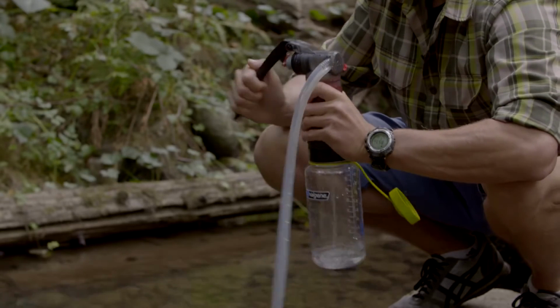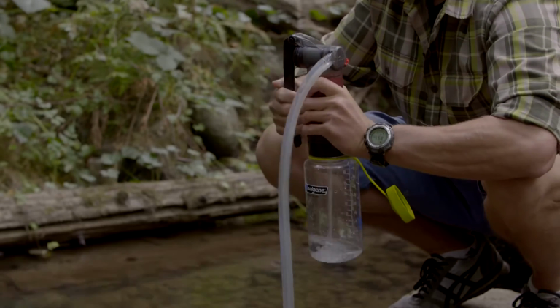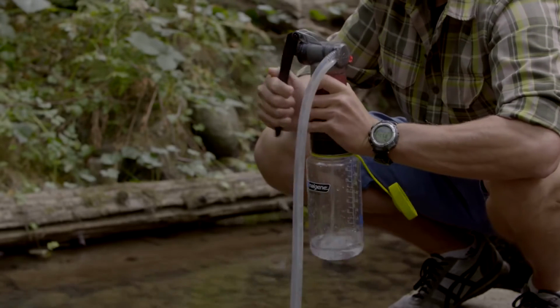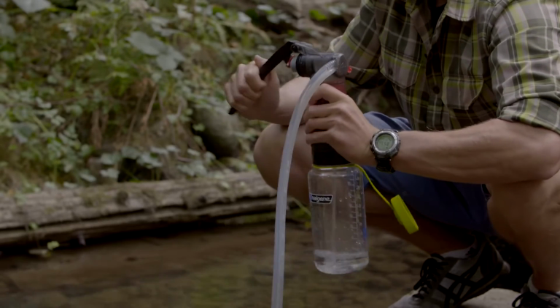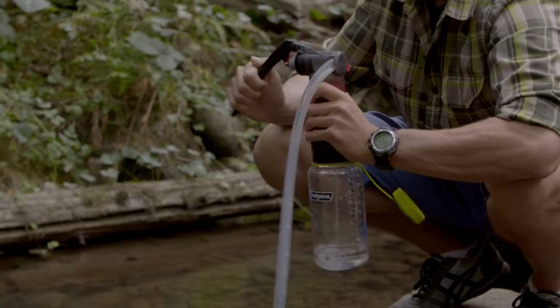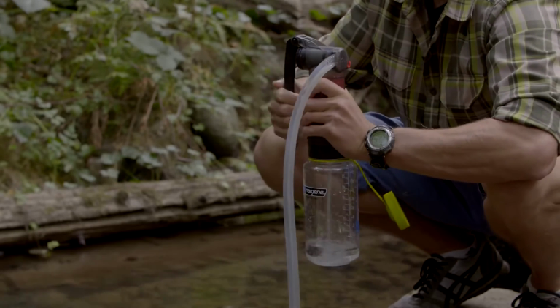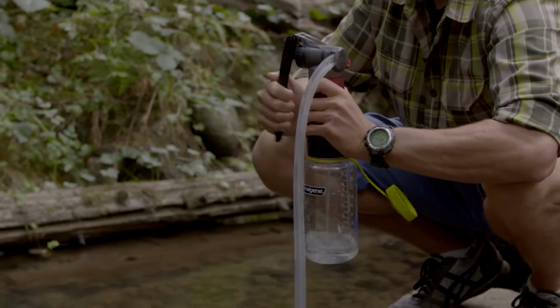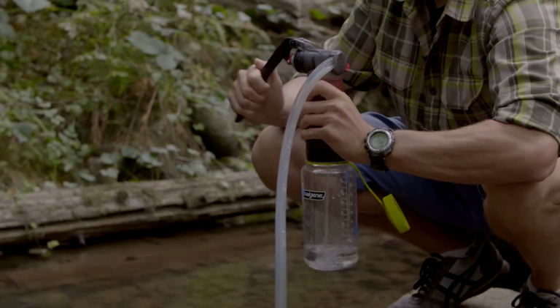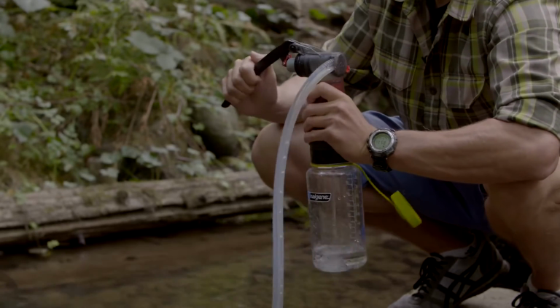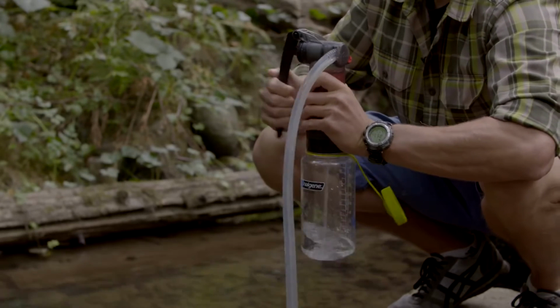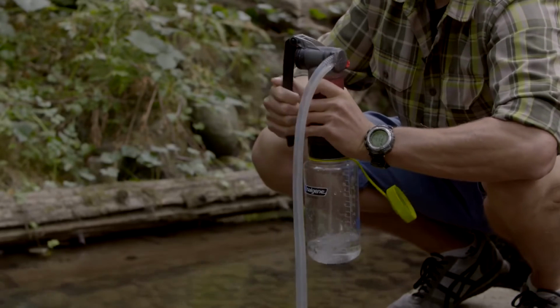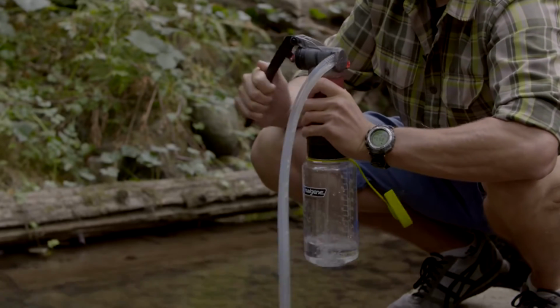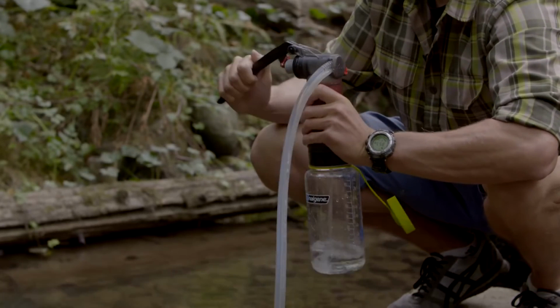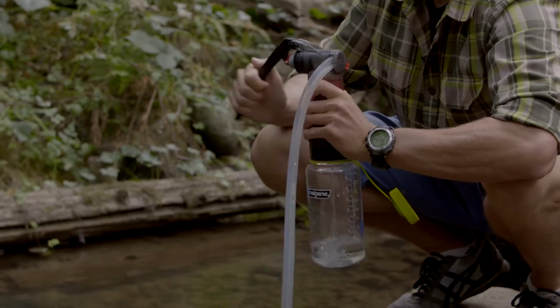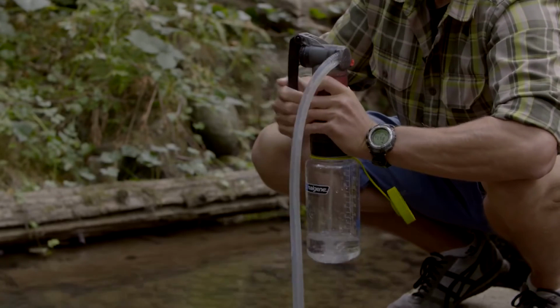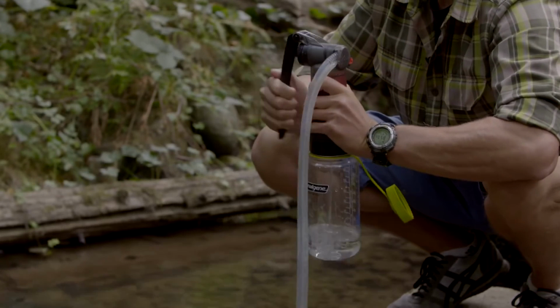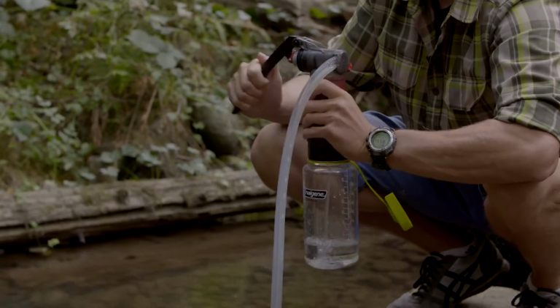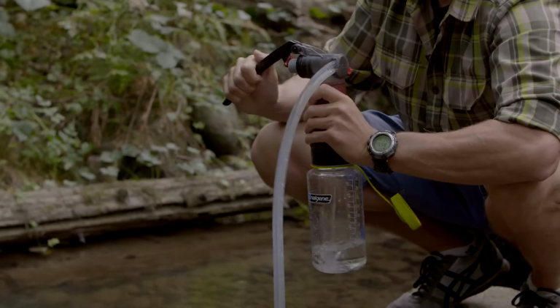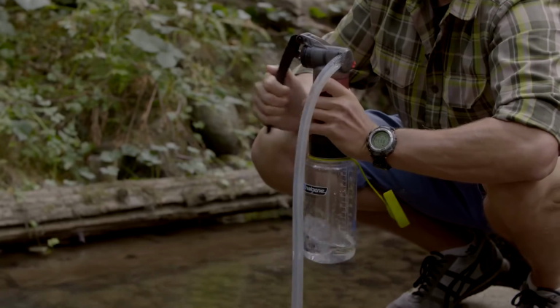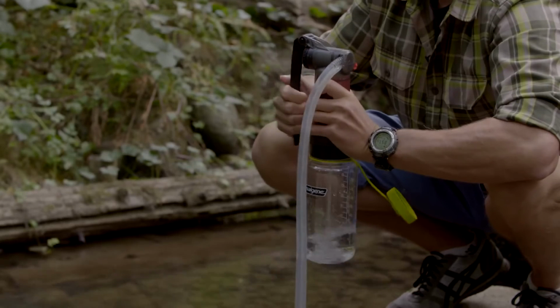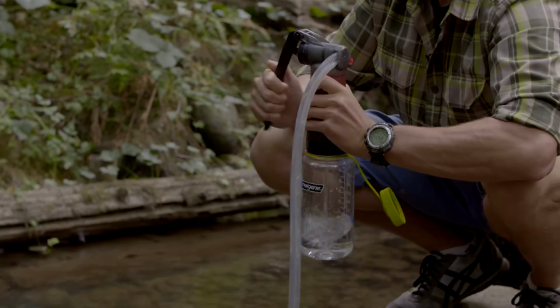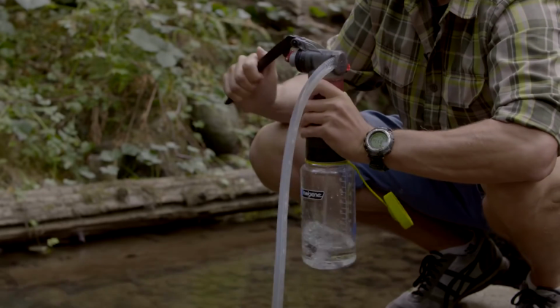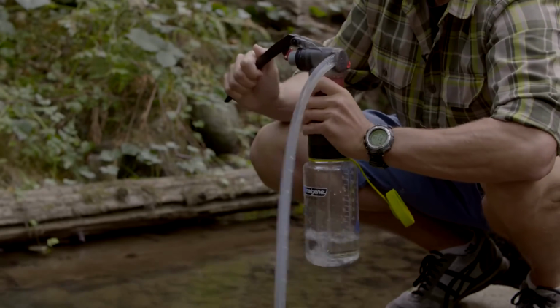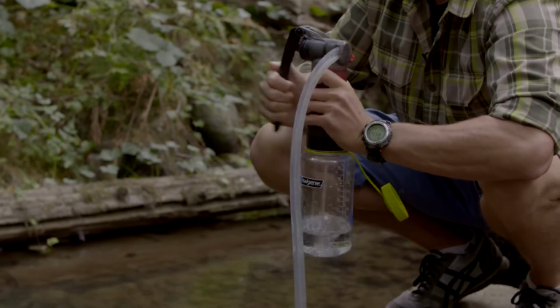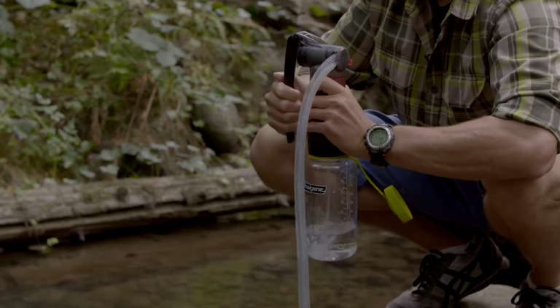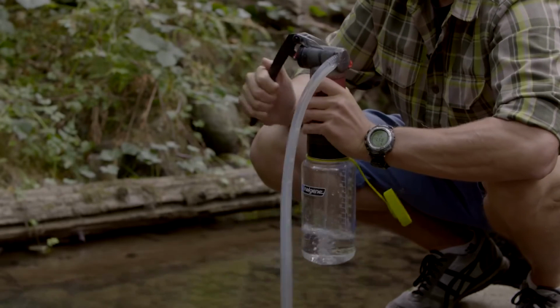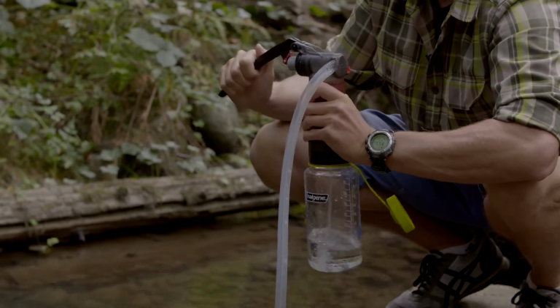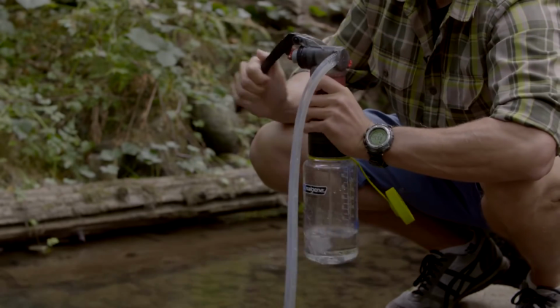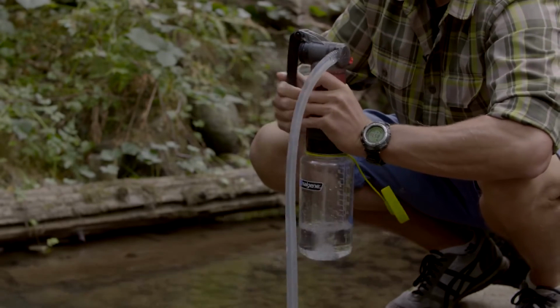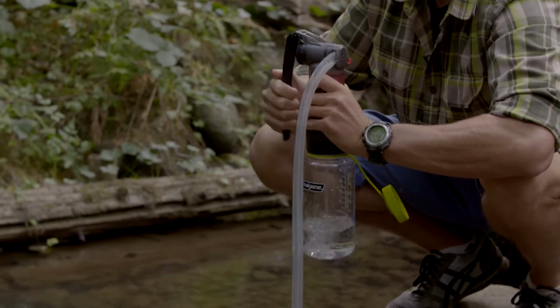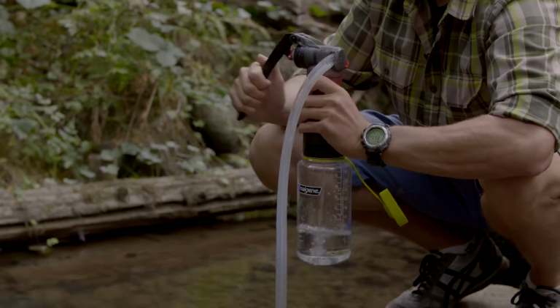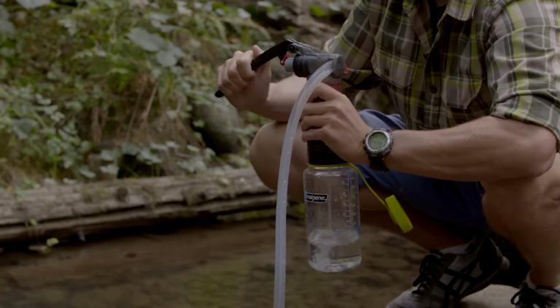Once you have a third of a bottle of water, the next steps go pretty quickly, so it's good to have an idea of what you're about to do before proceeding.